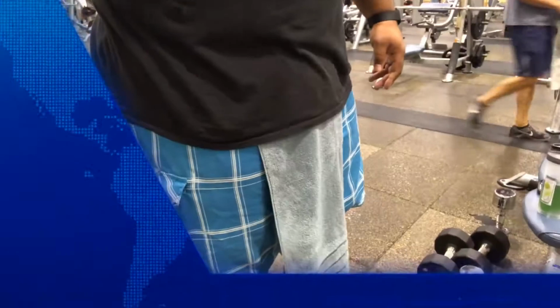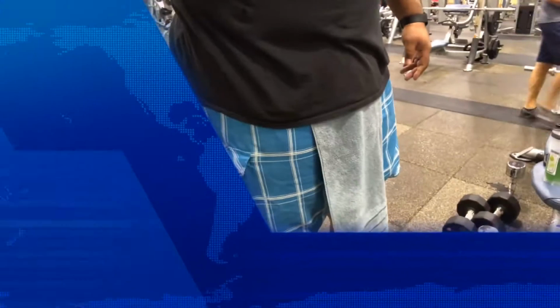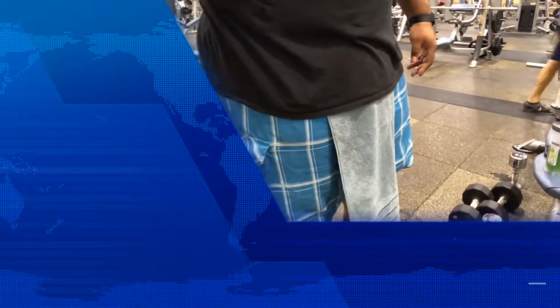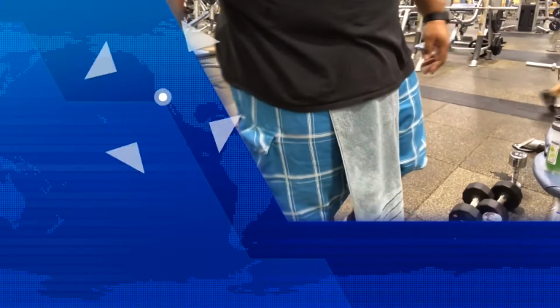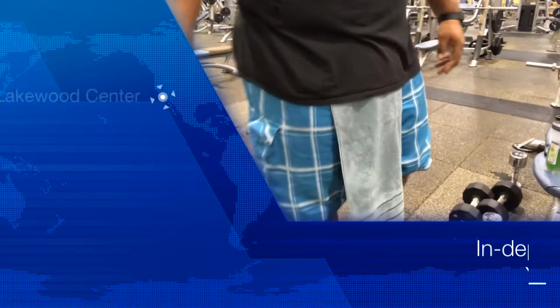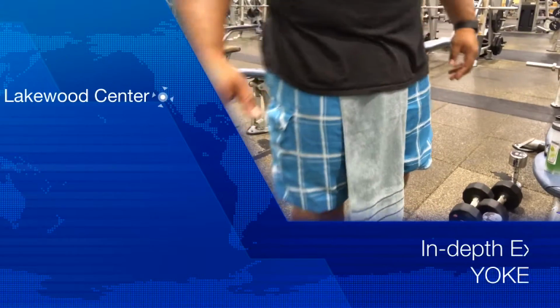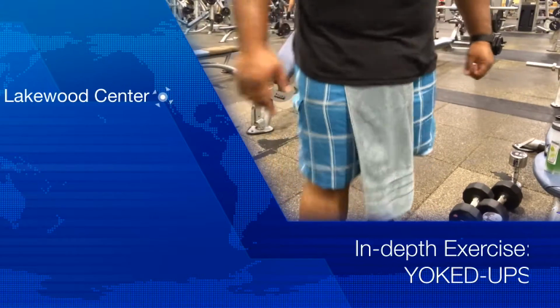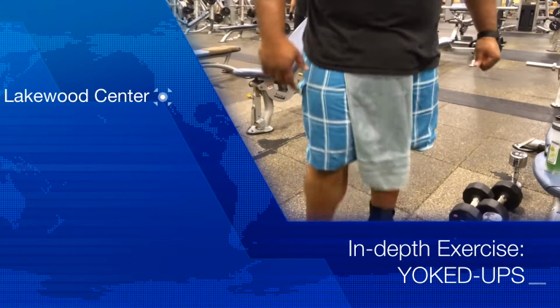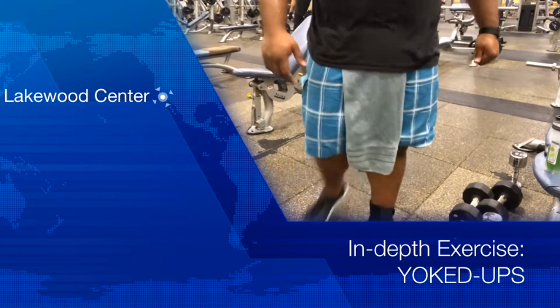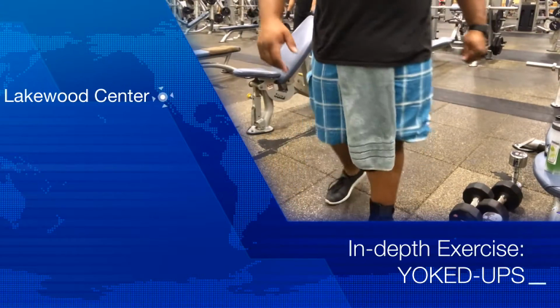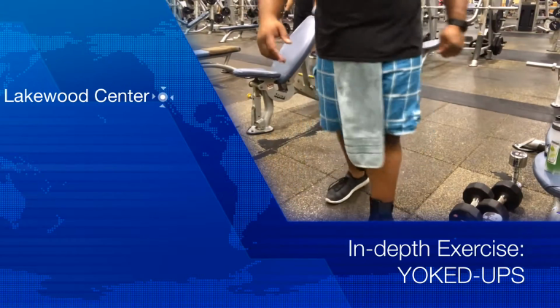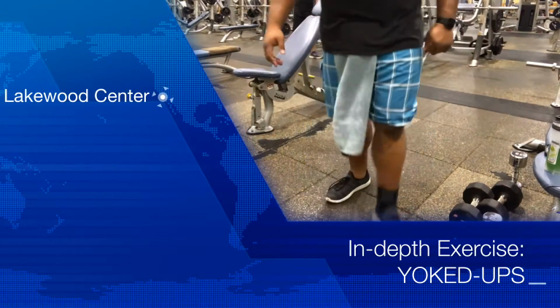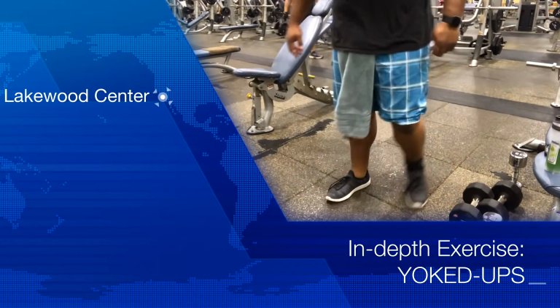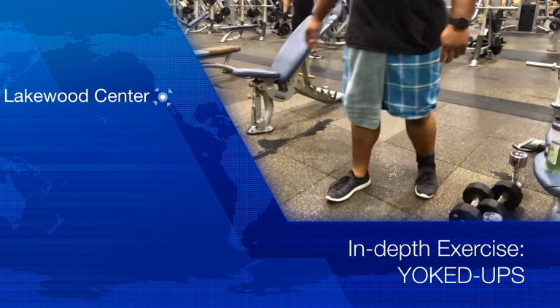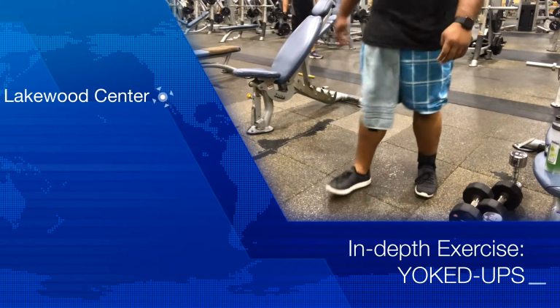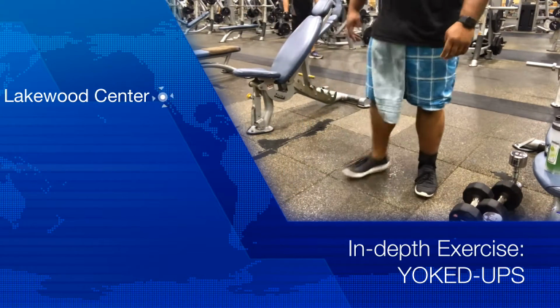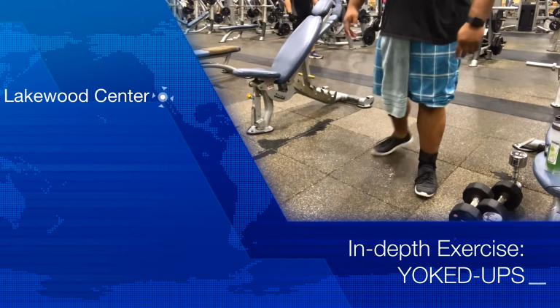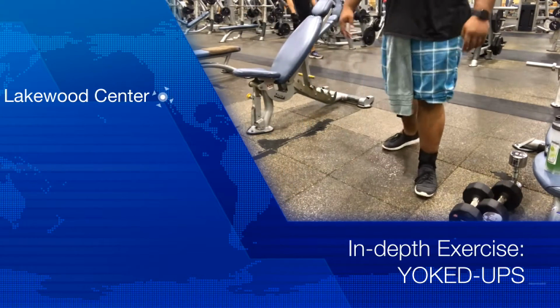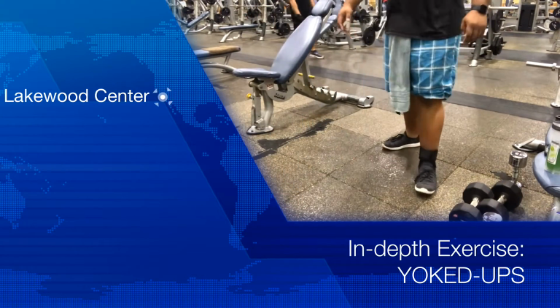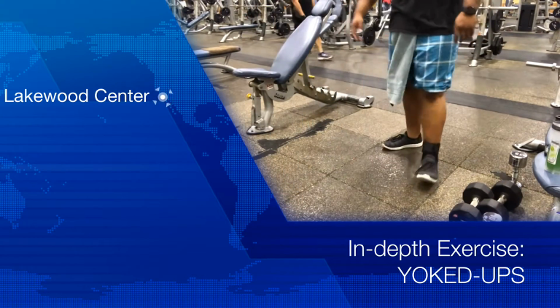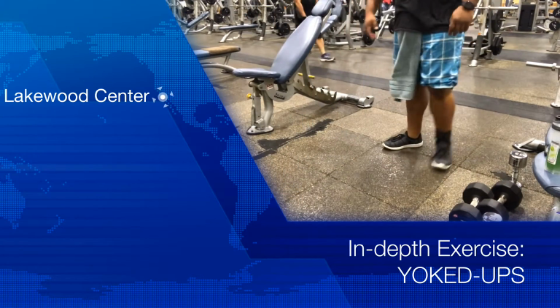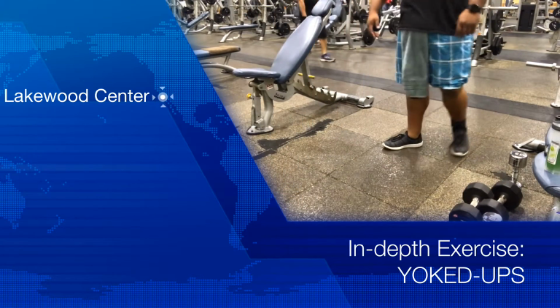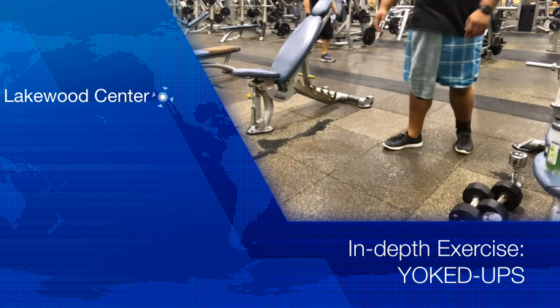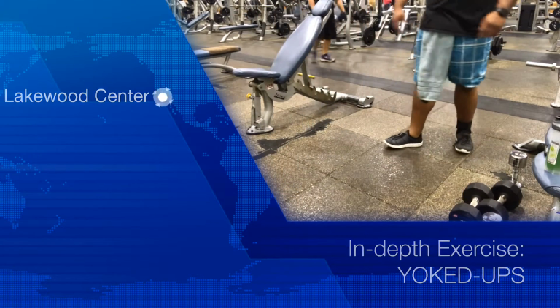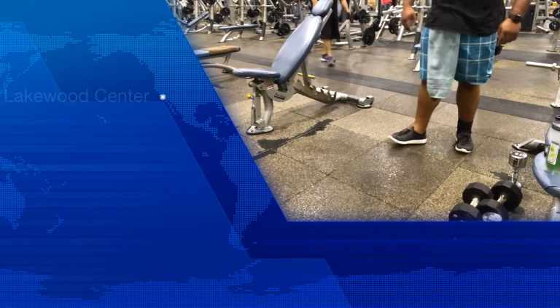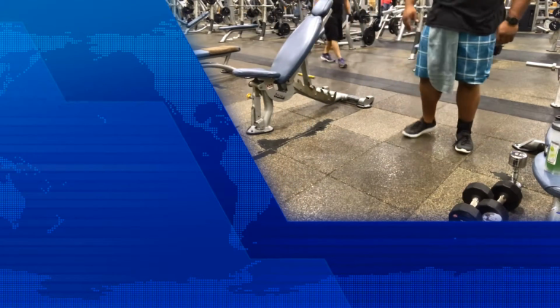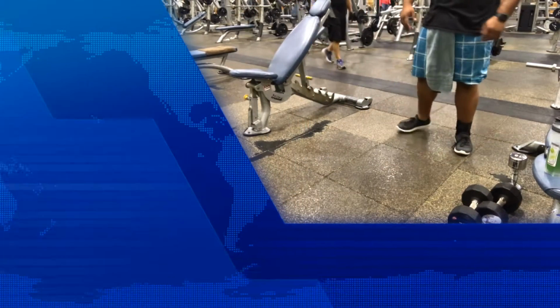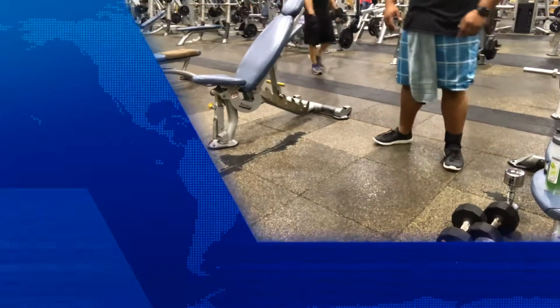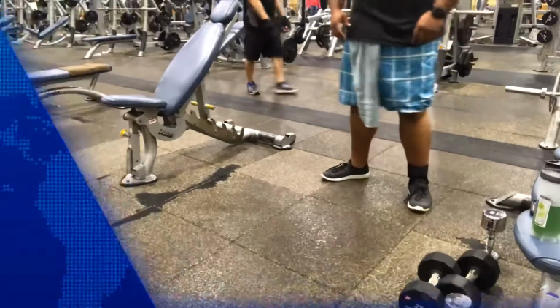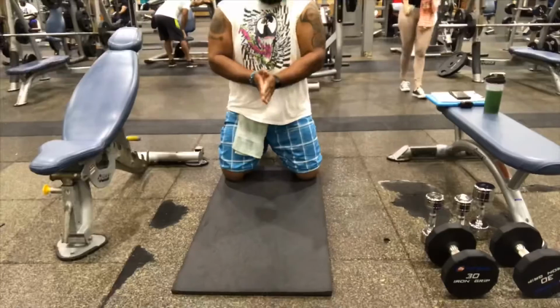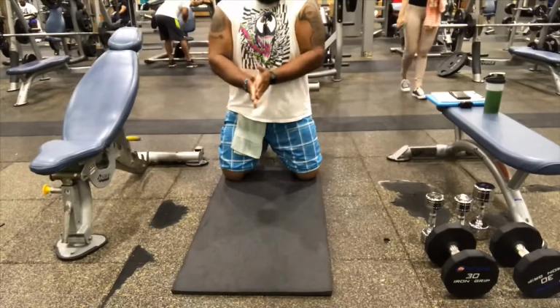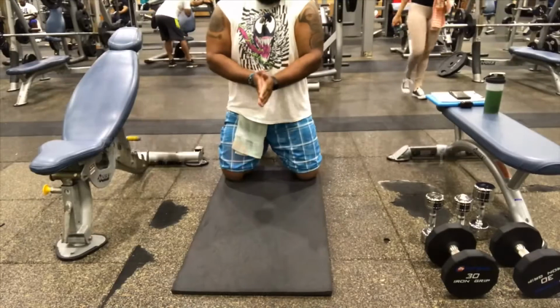What's up YouTube? Welcome back tribe. You guys know me. Right now I got a new exercise breakdown for you.